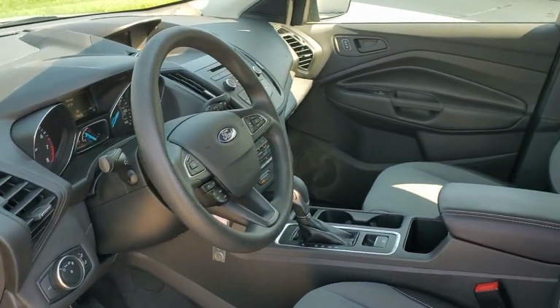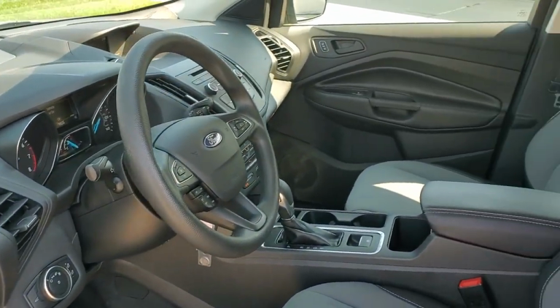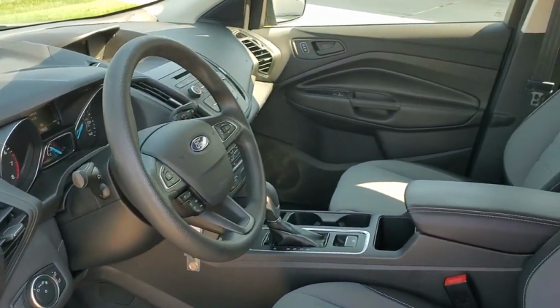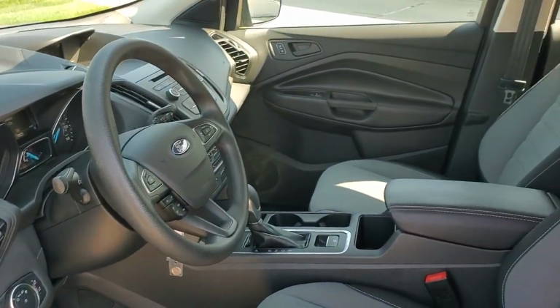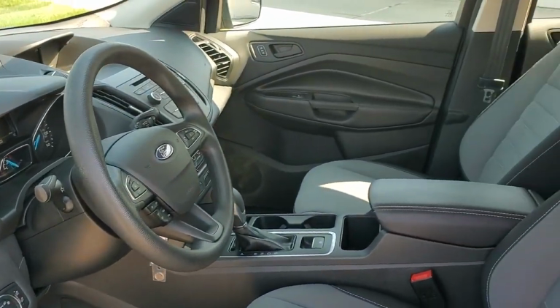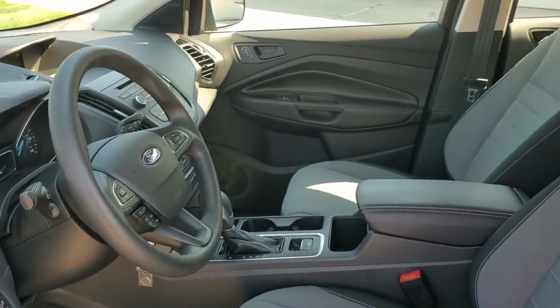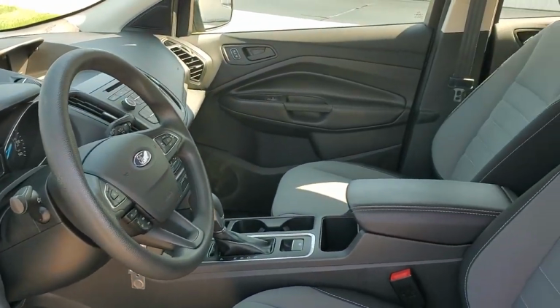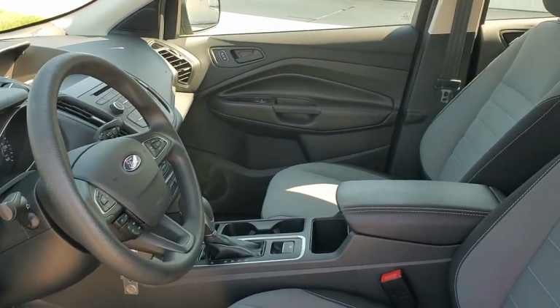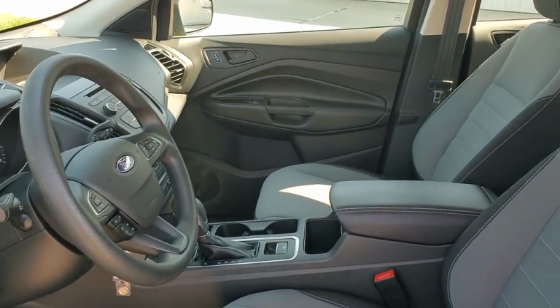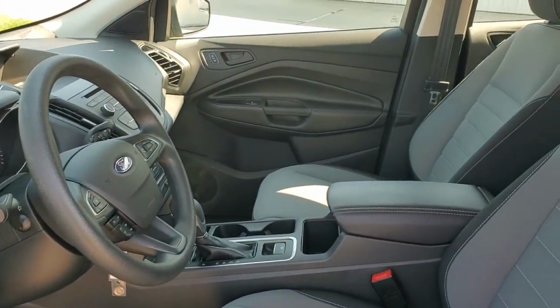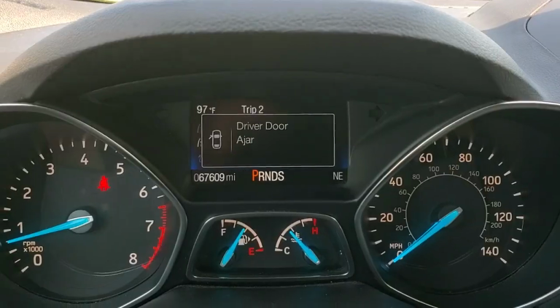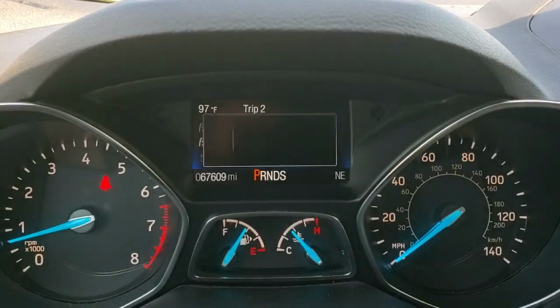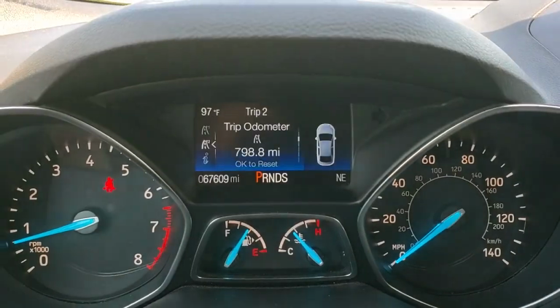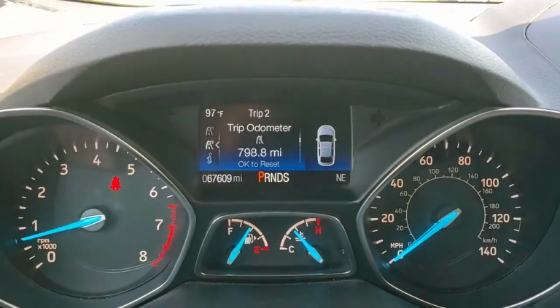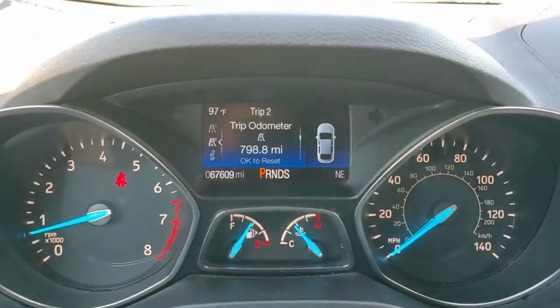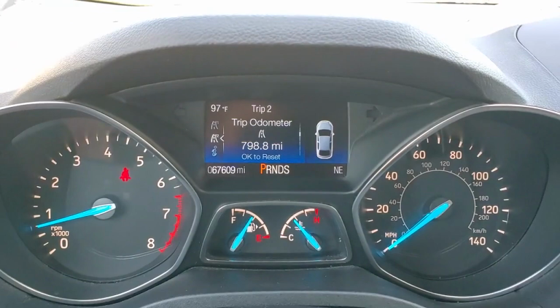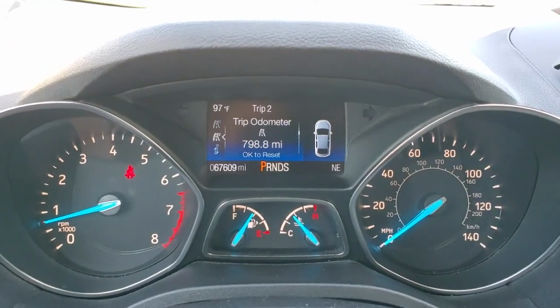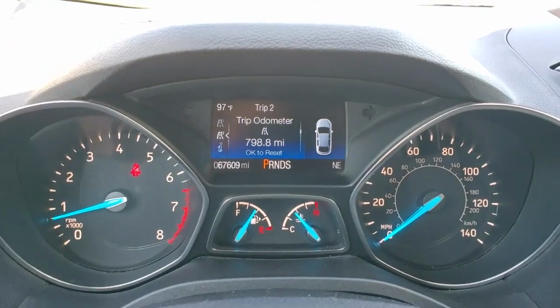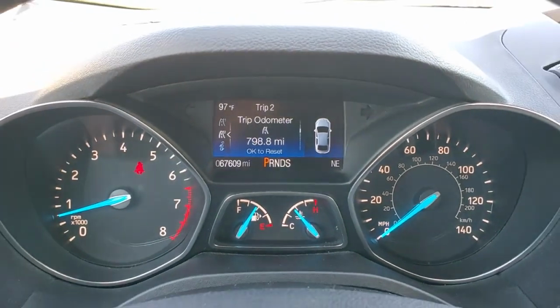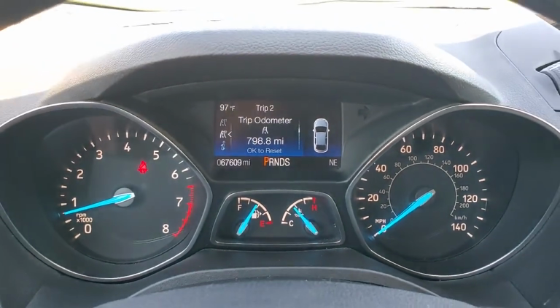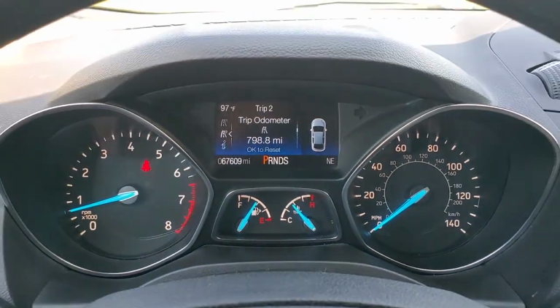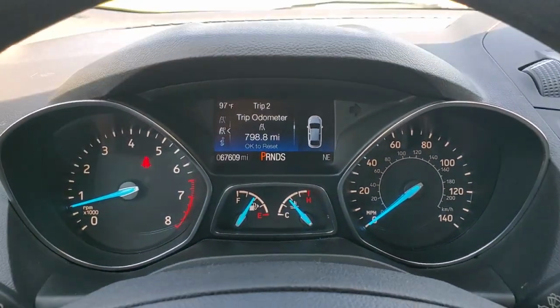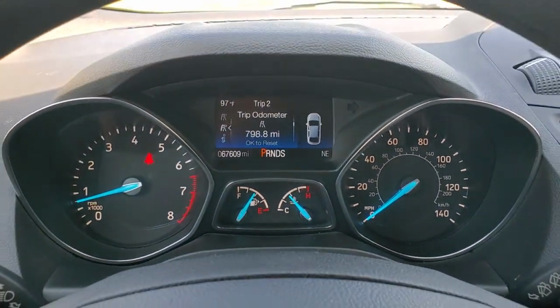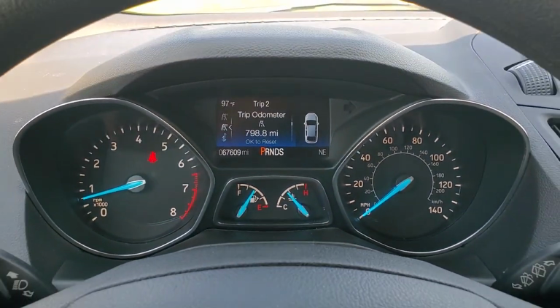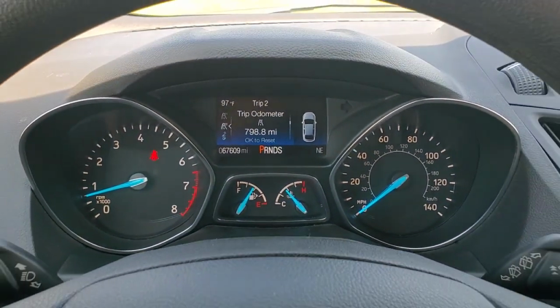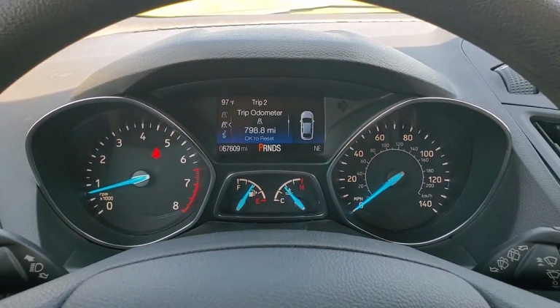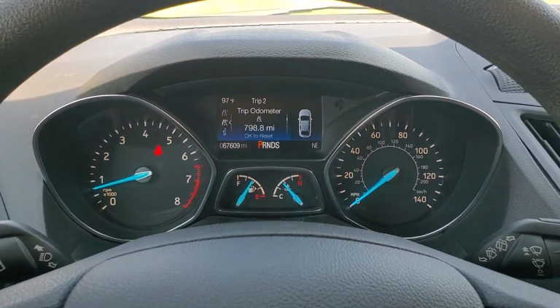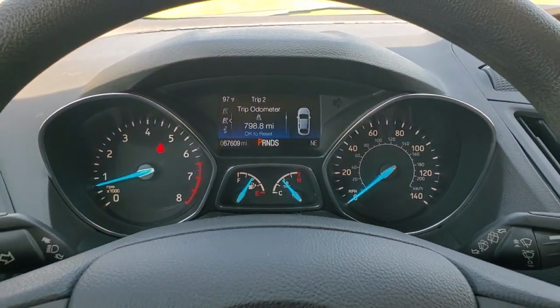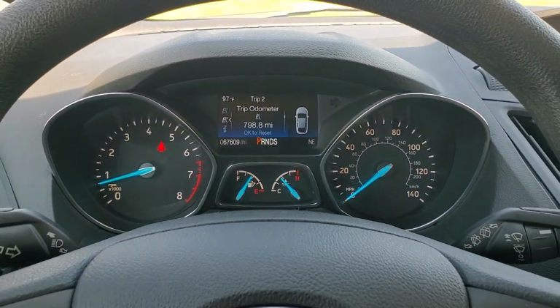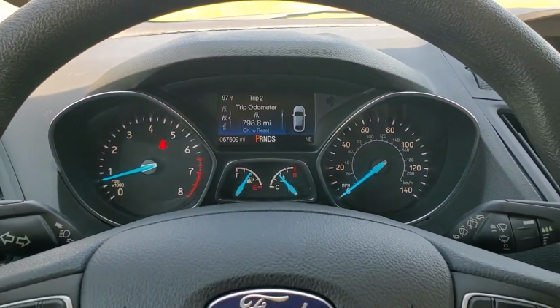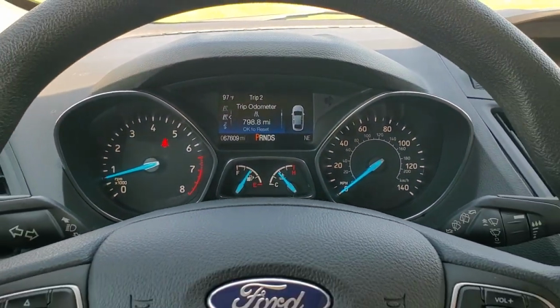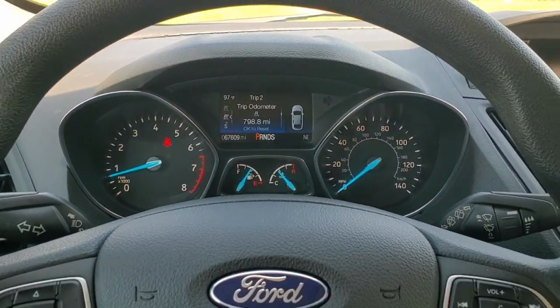Also included: MP3 player, trip computer, CD player, power windows, and bucket seats.